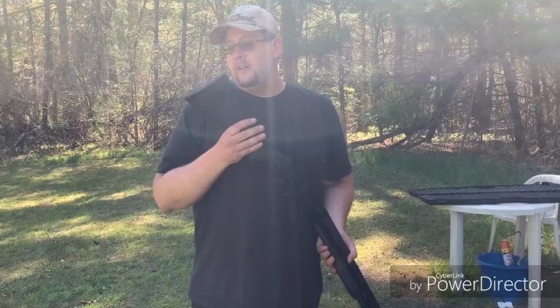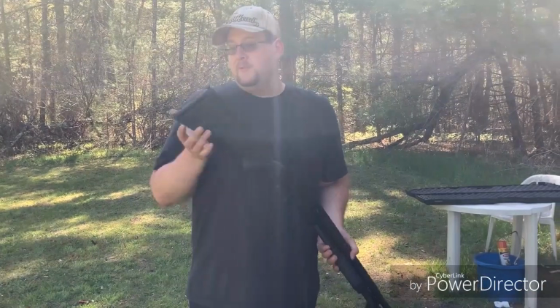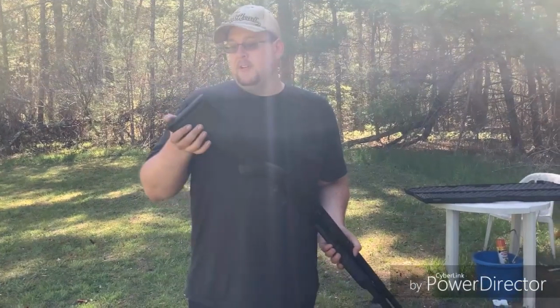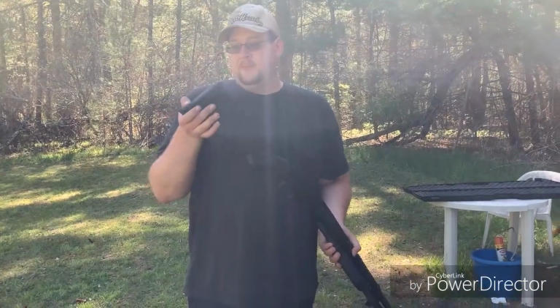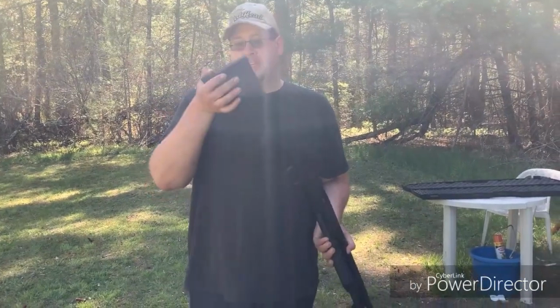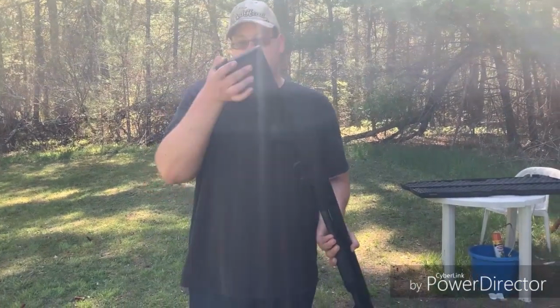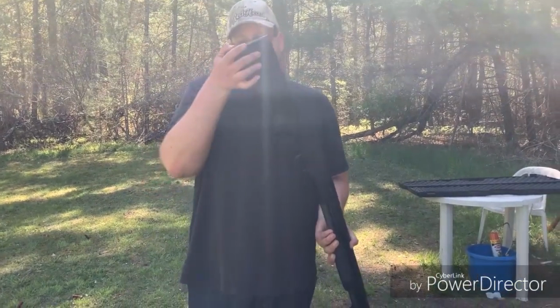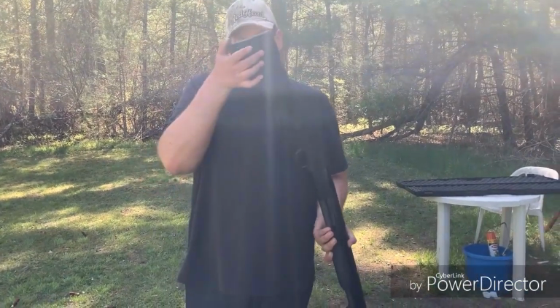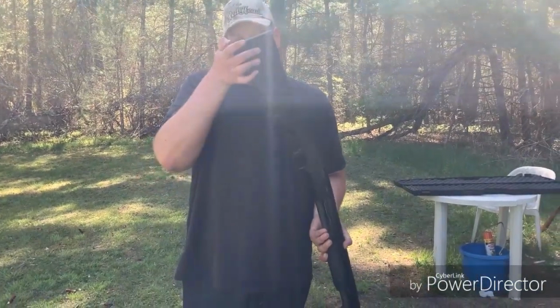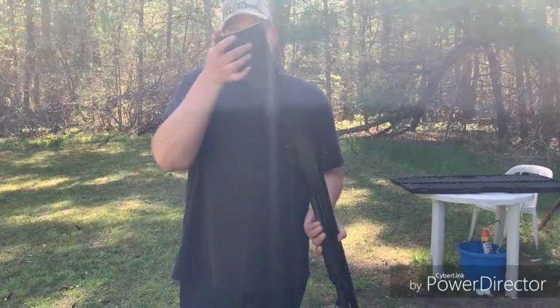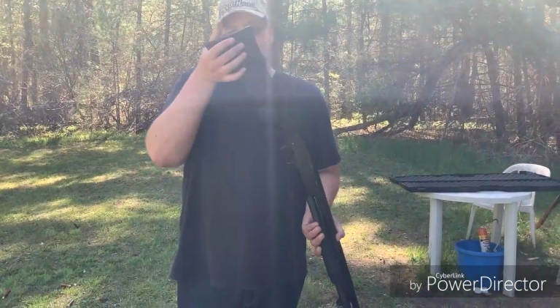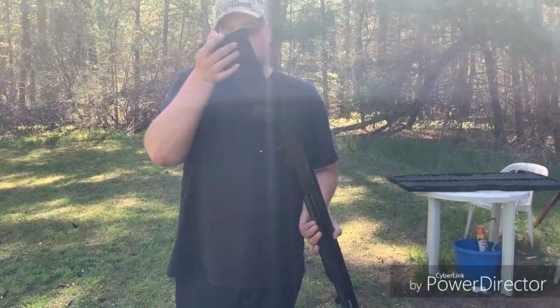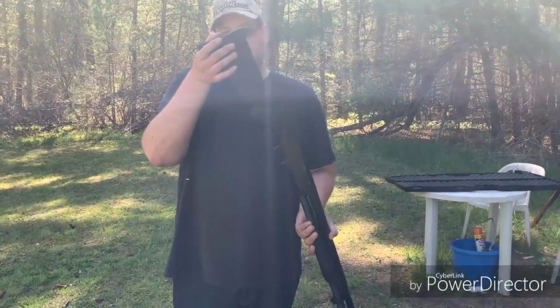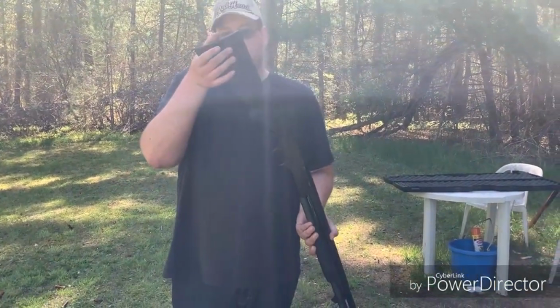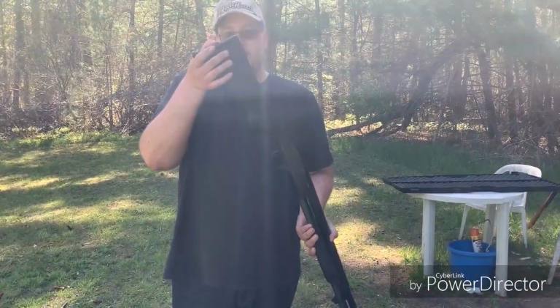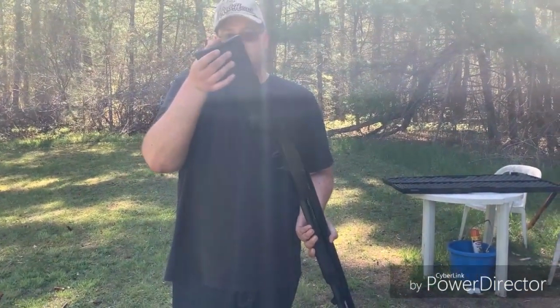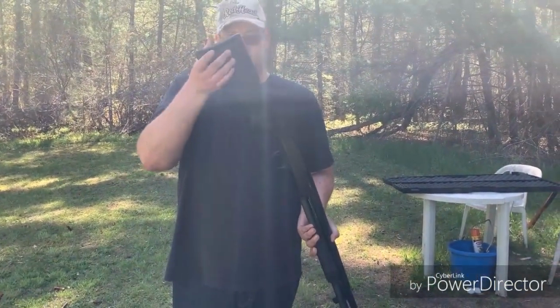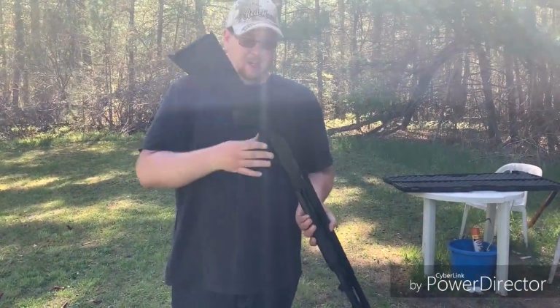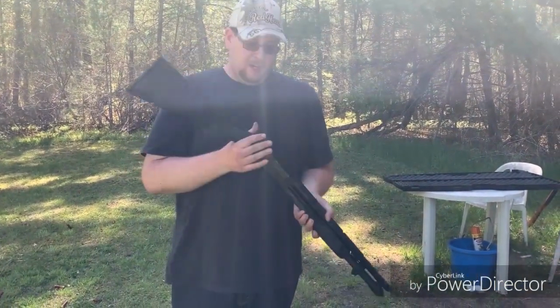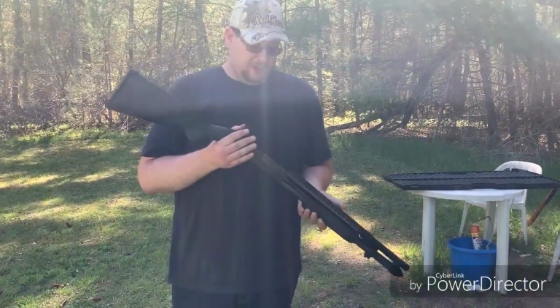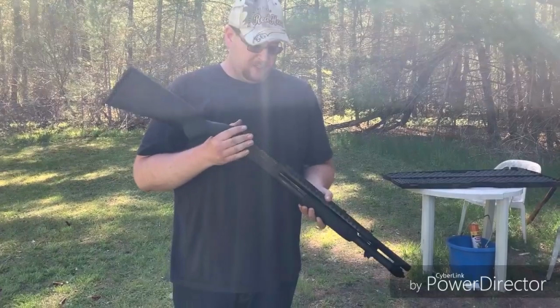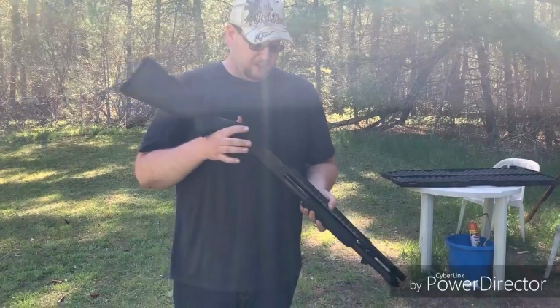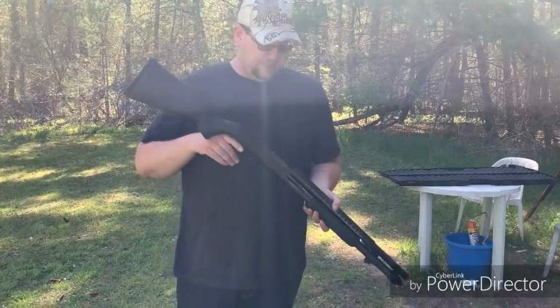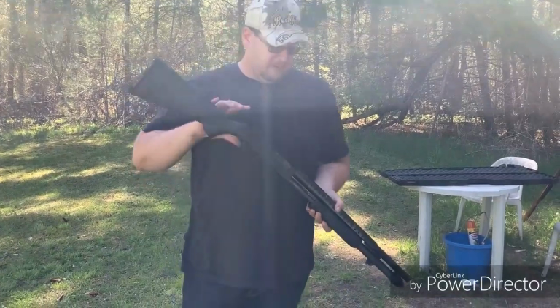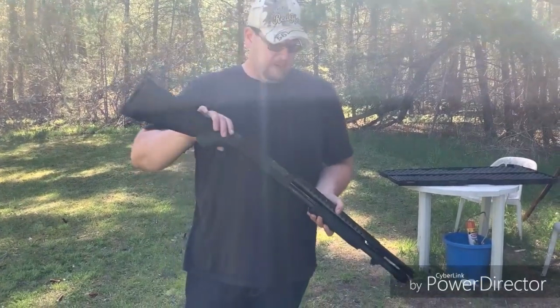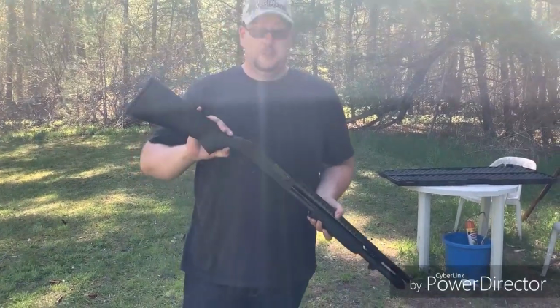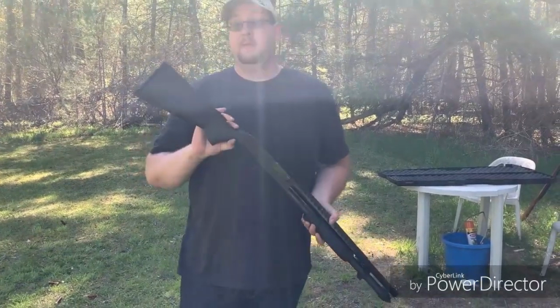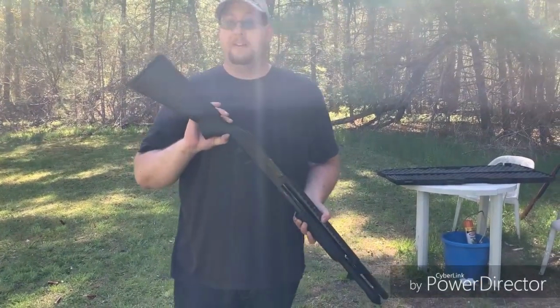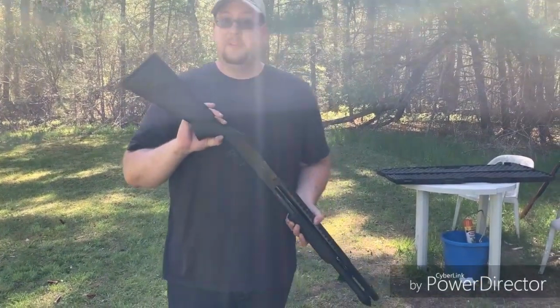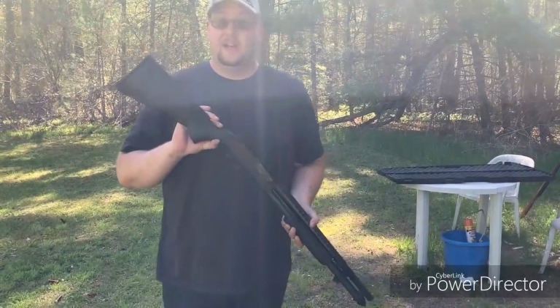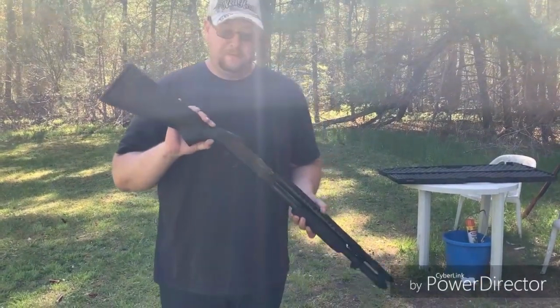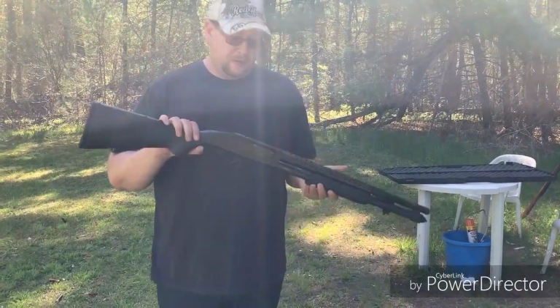This one comes with a nice squishy butt pad, which once you start shooting some heavier loads, you'll be incredibly thankful for.